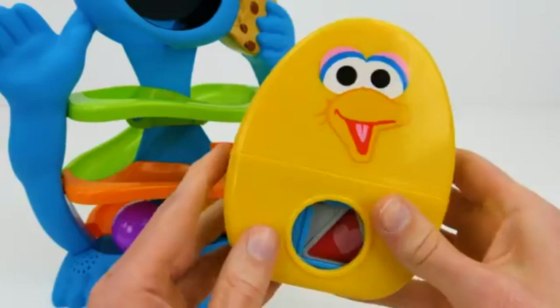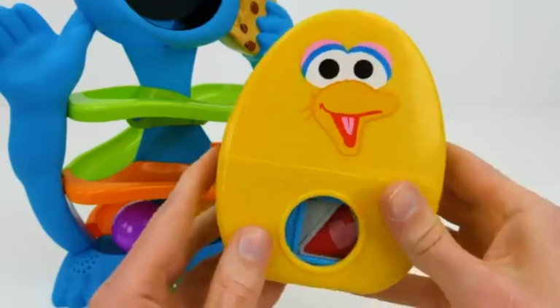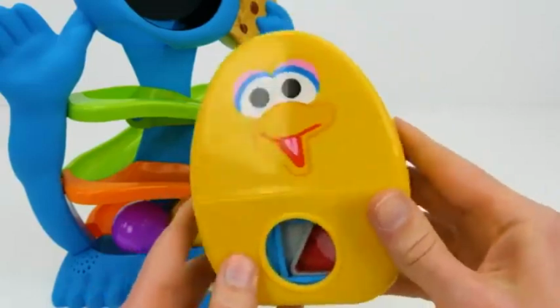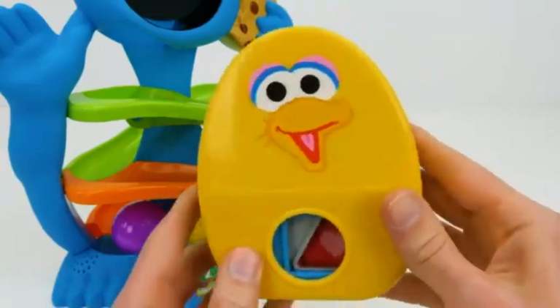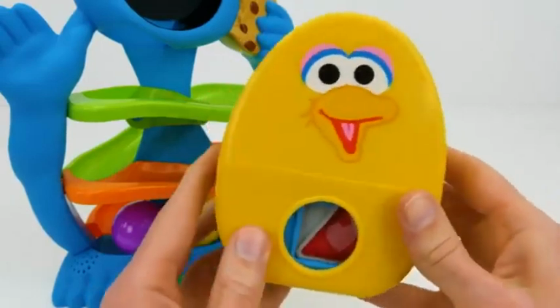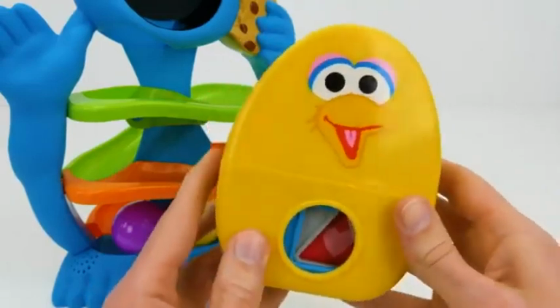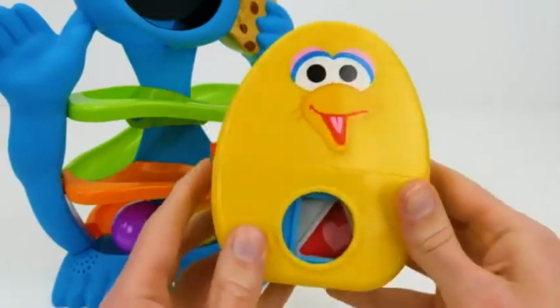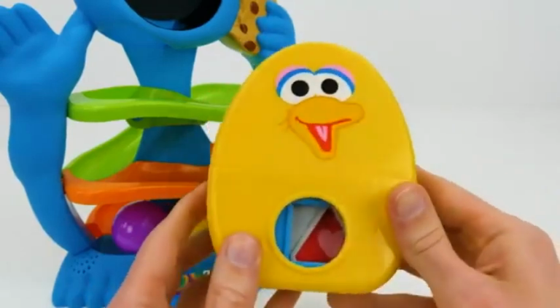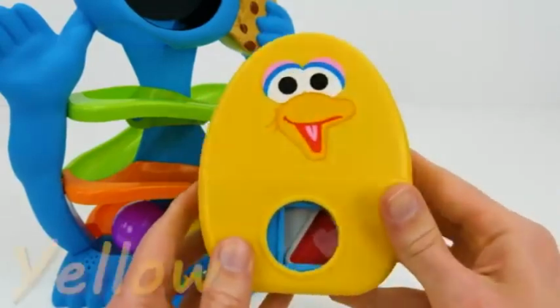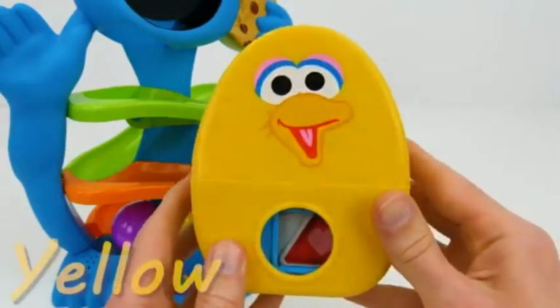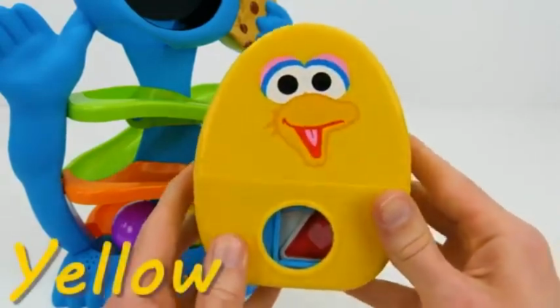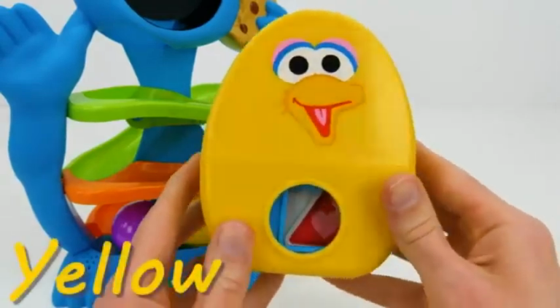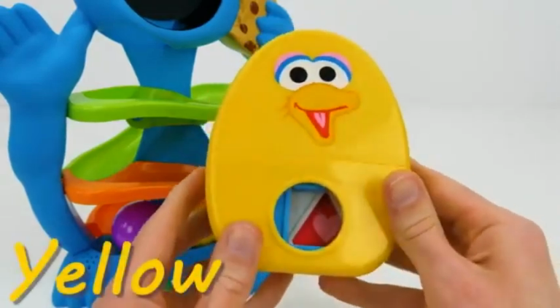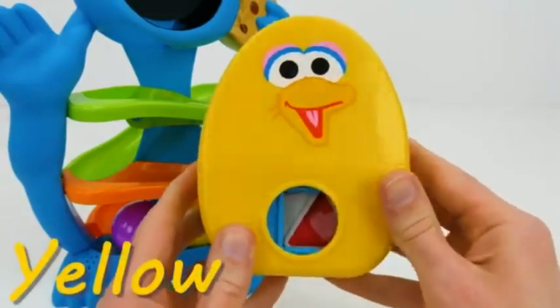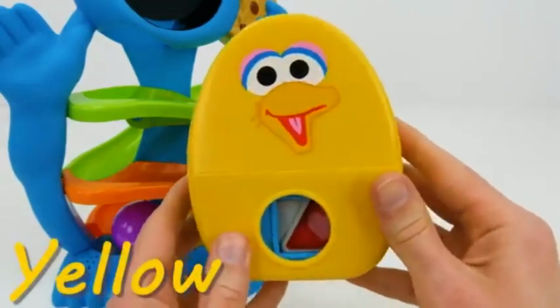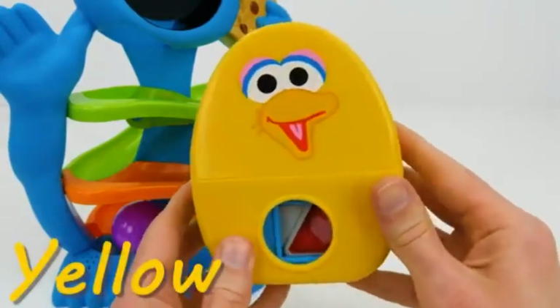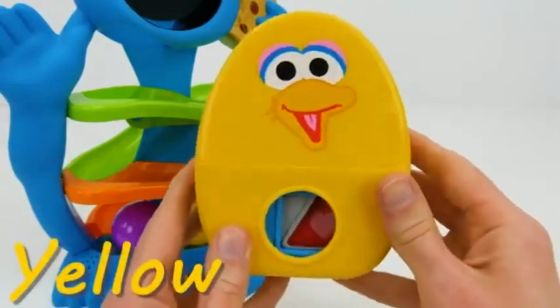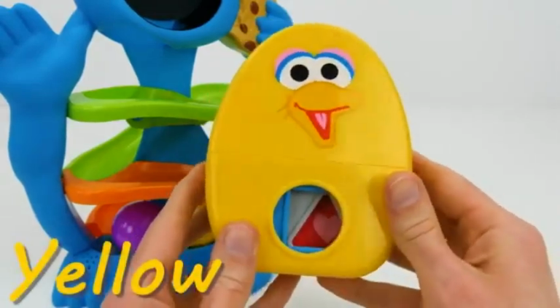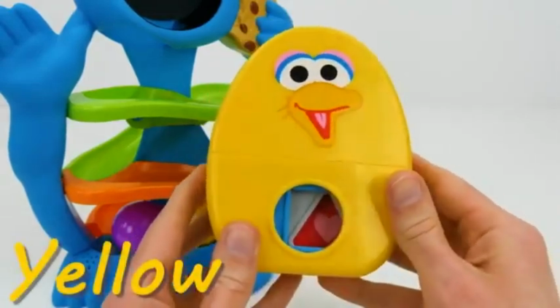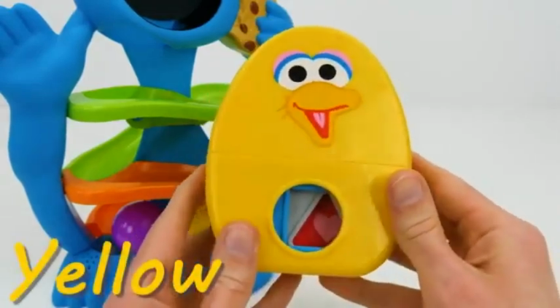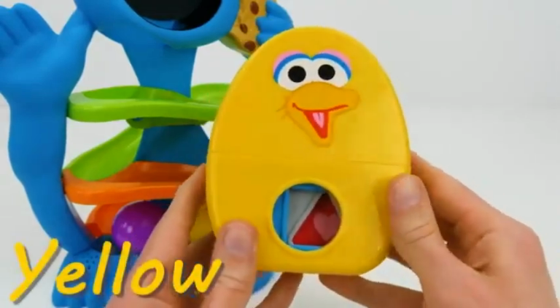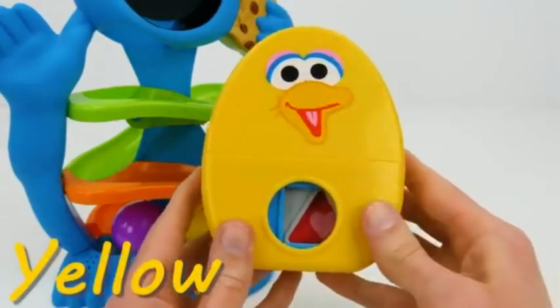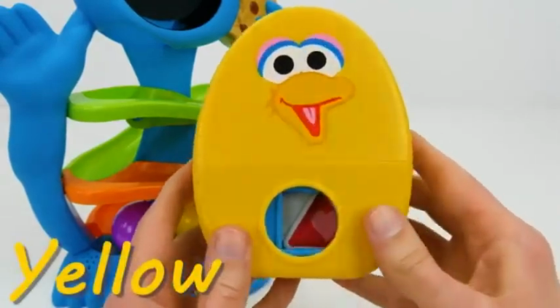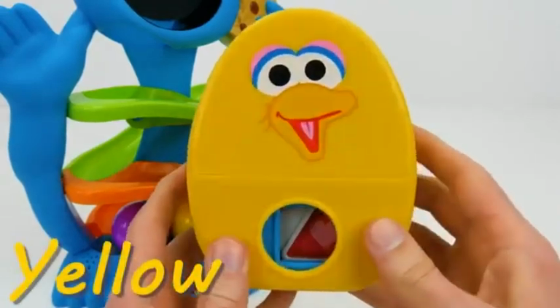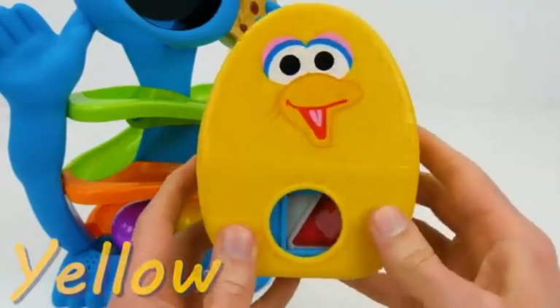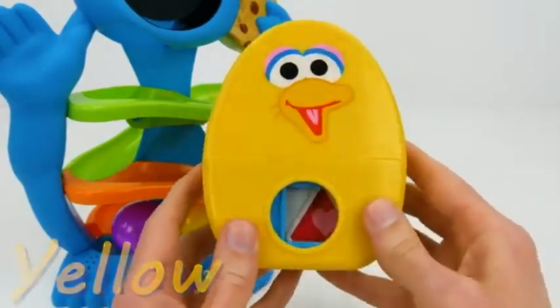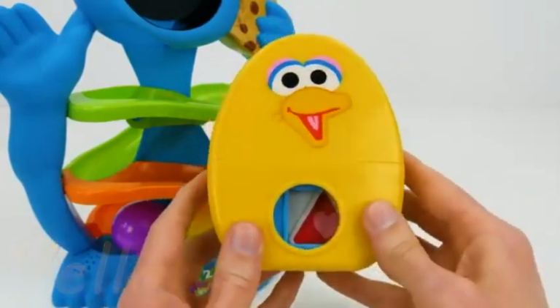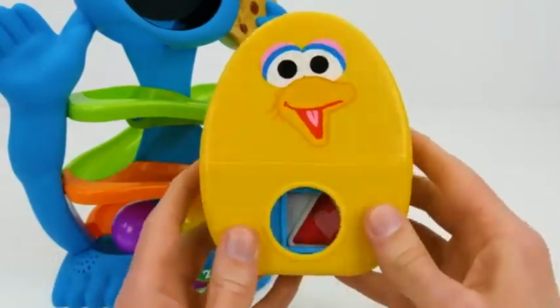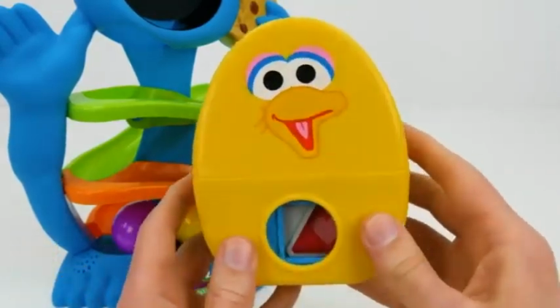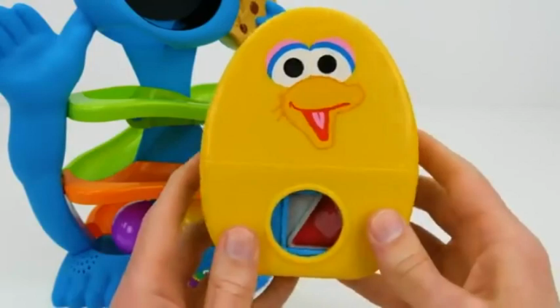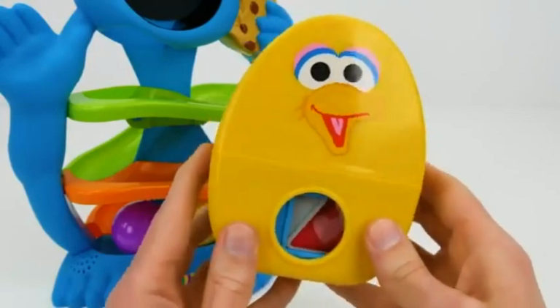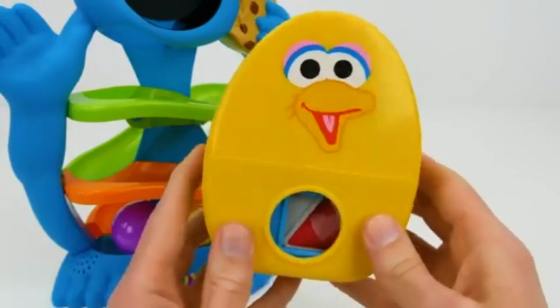Big Bird is yellow with the shape of a circle. Let's see what's inside.